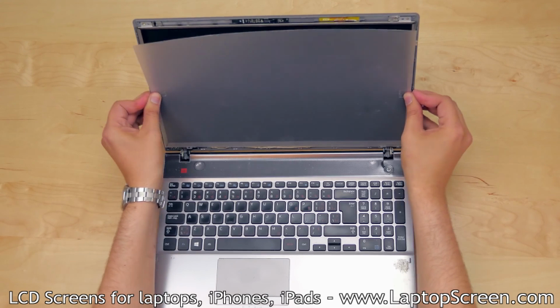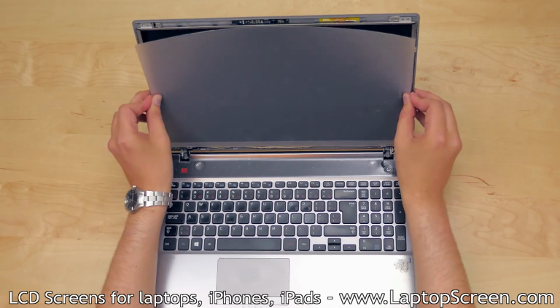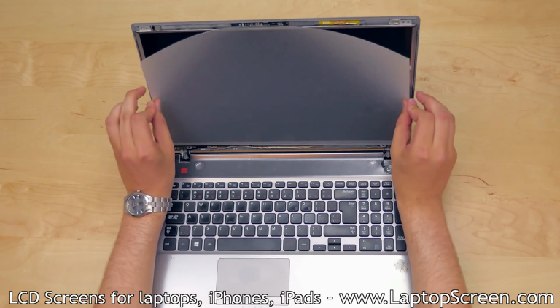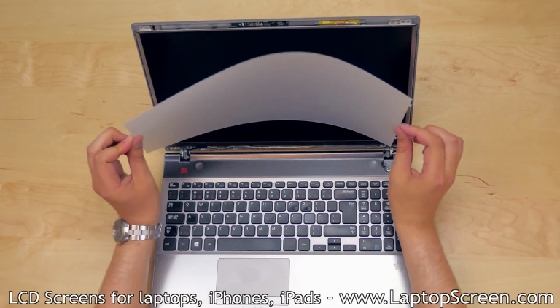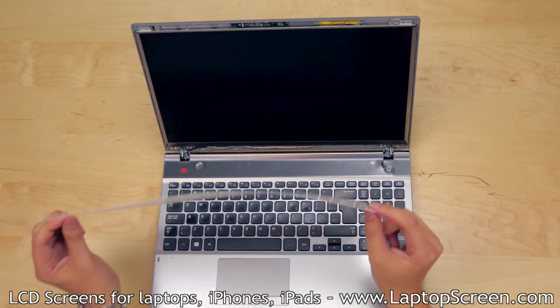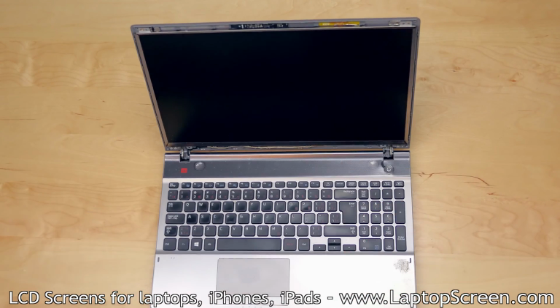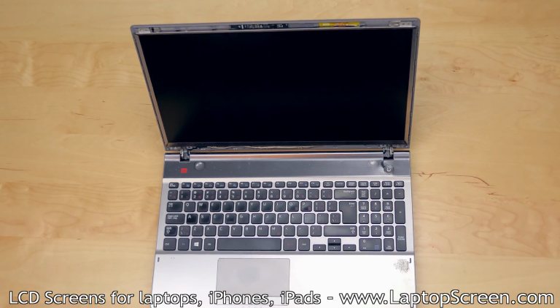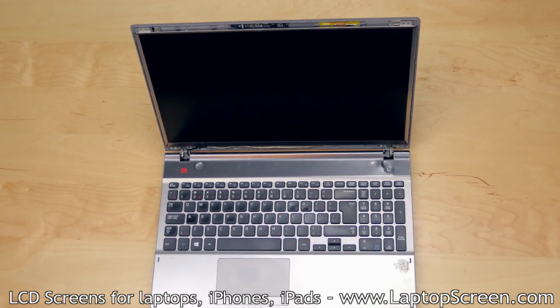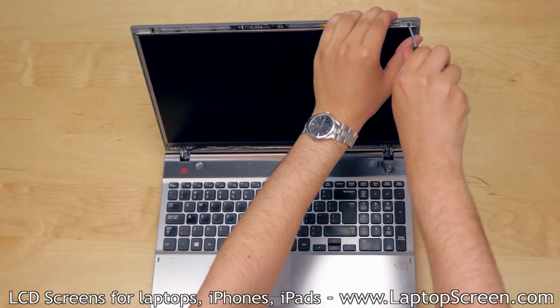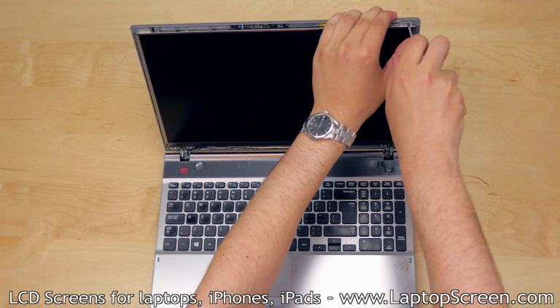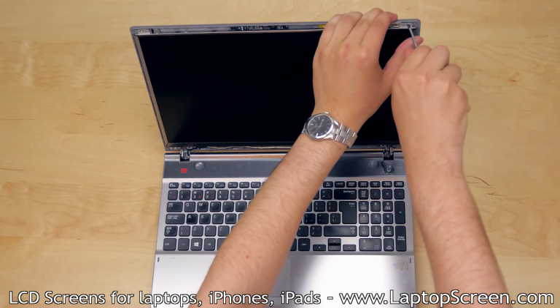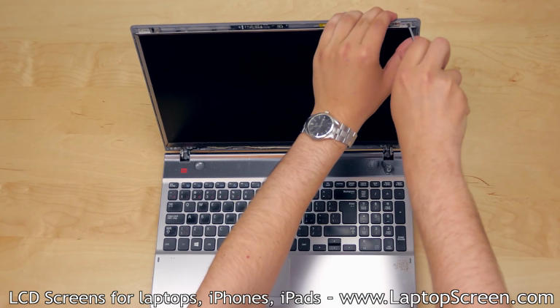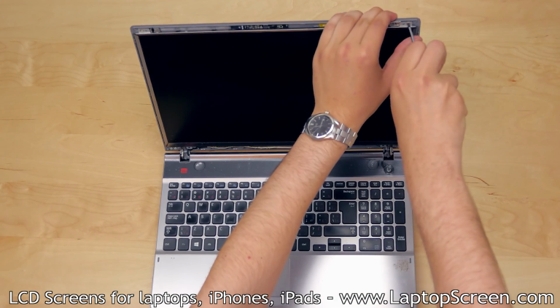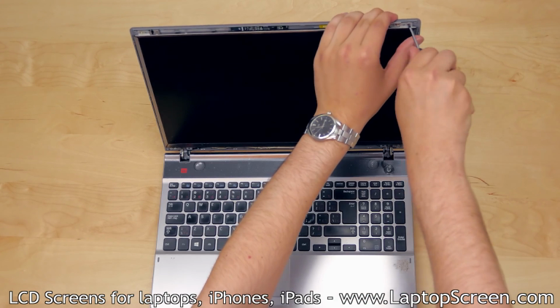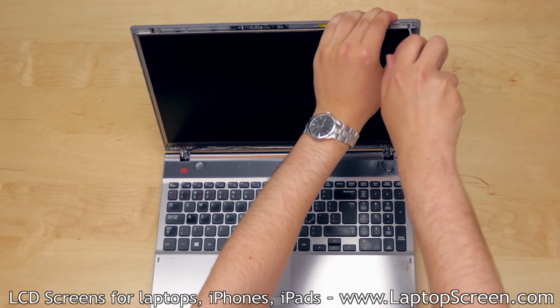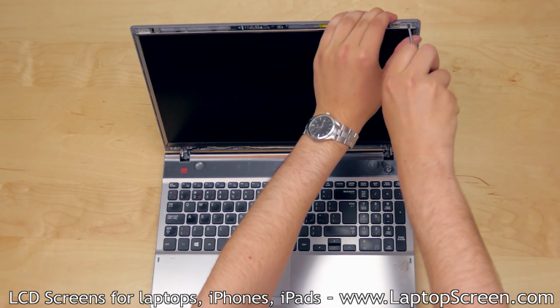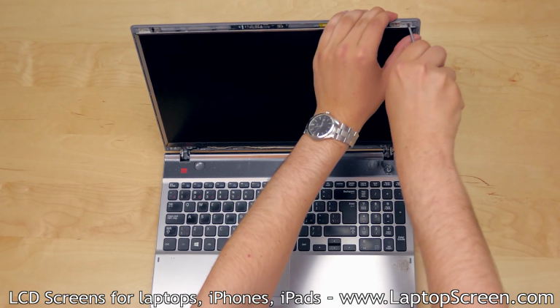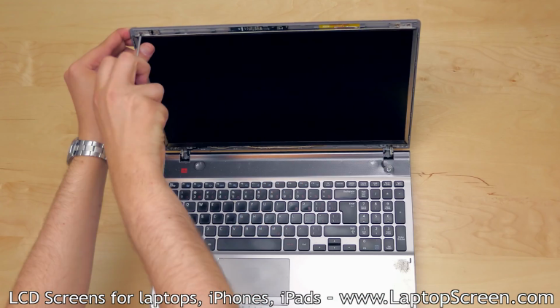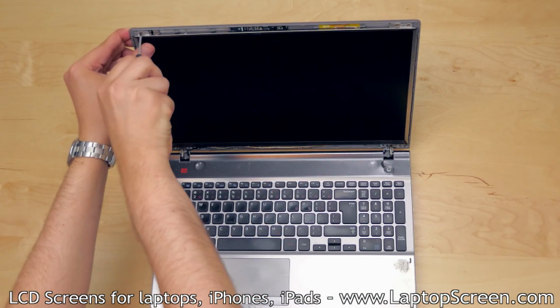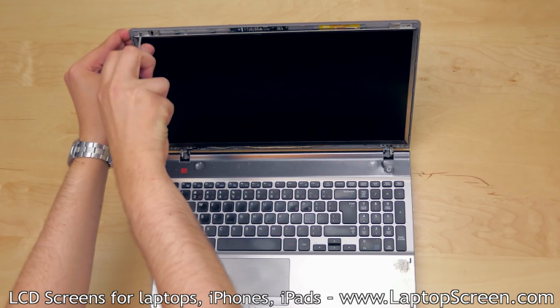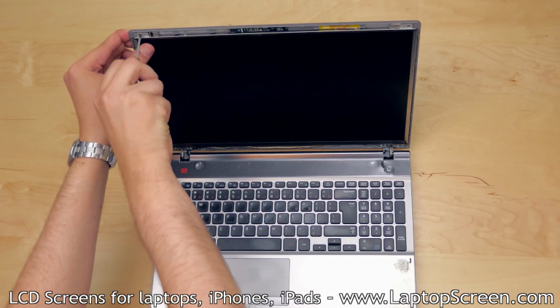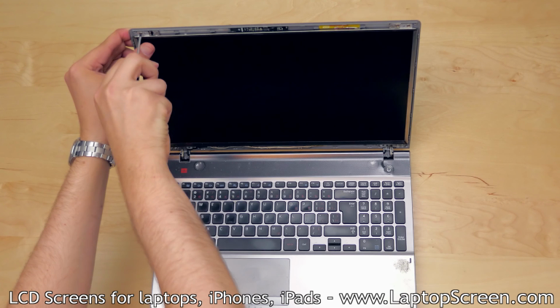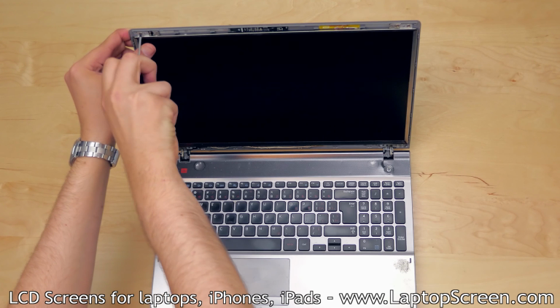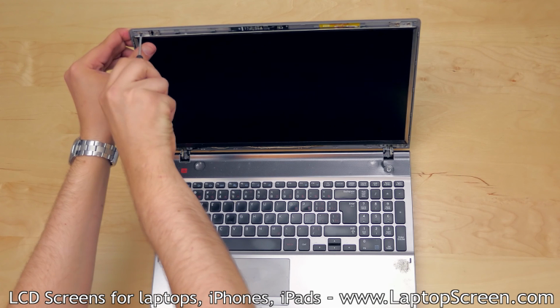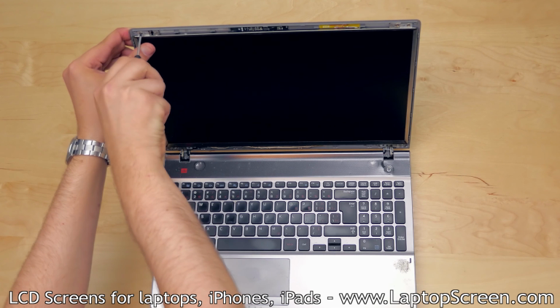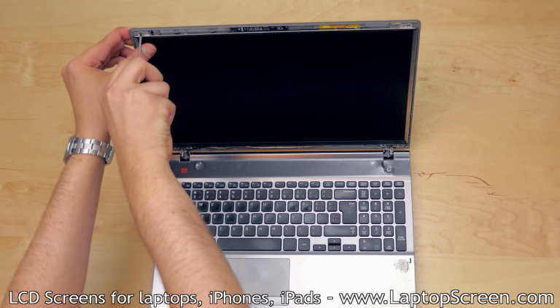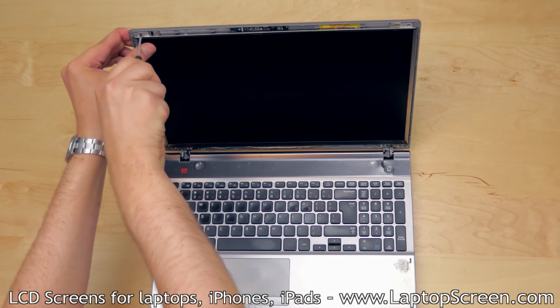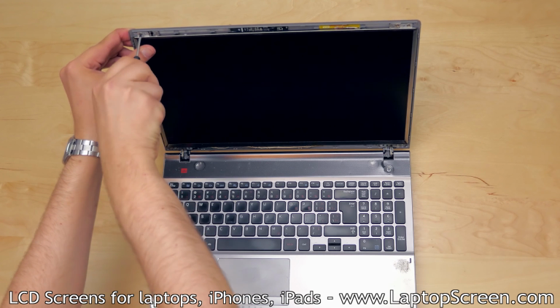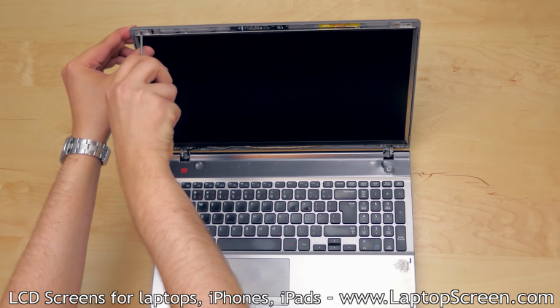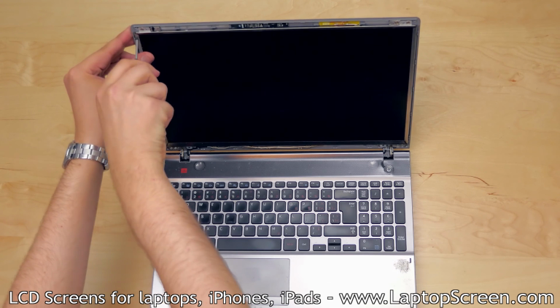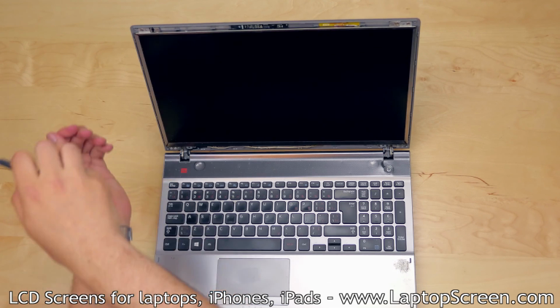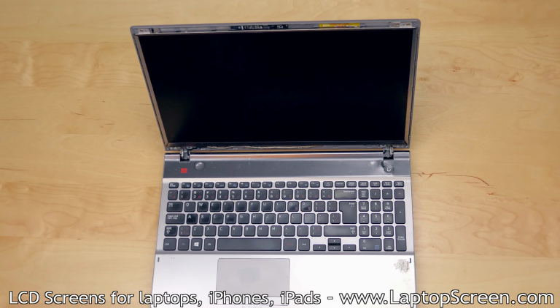Remove the protective film. Replace the two Phillips screws at the top of the screen, one in each corner.